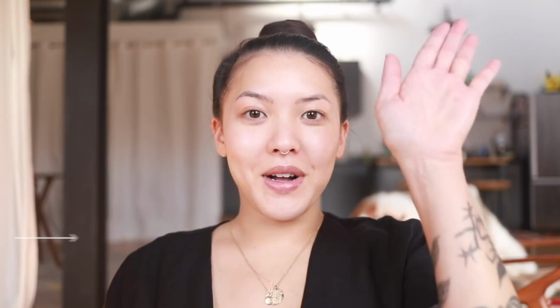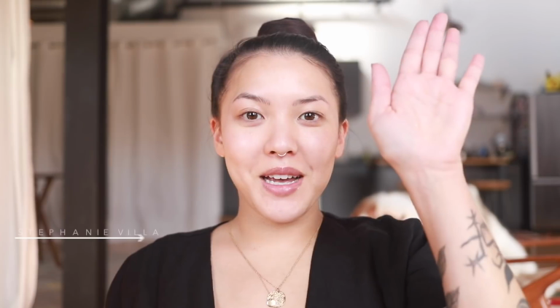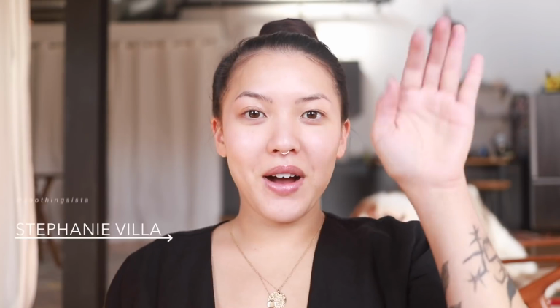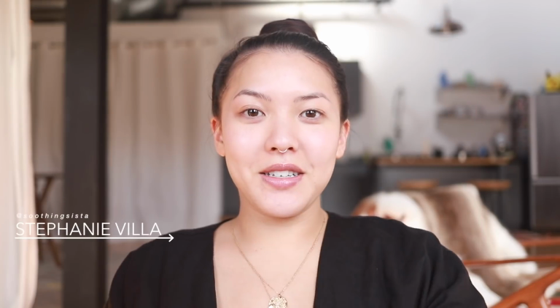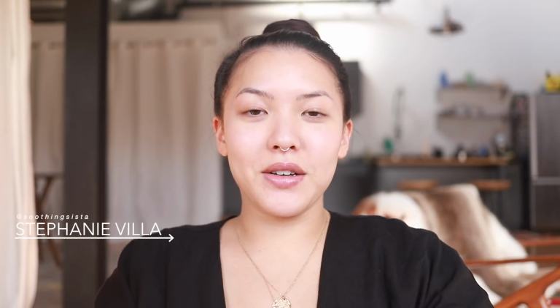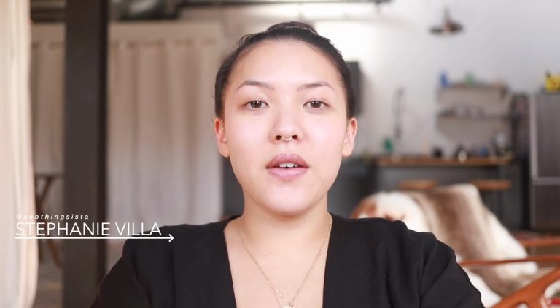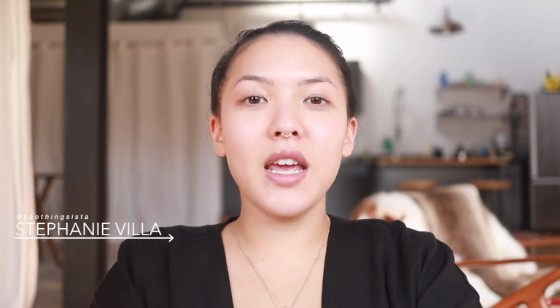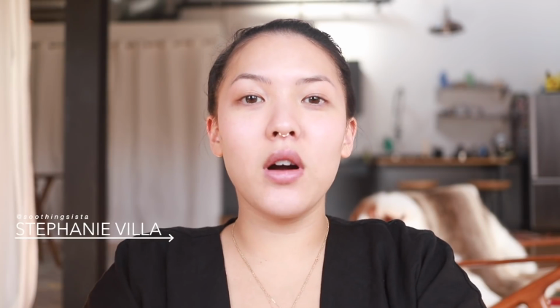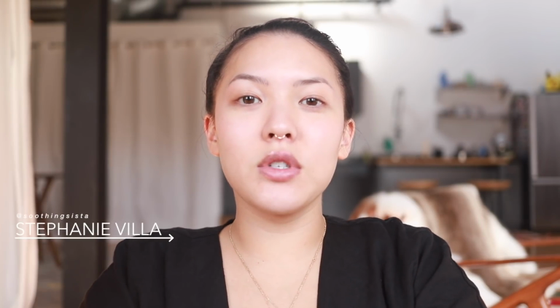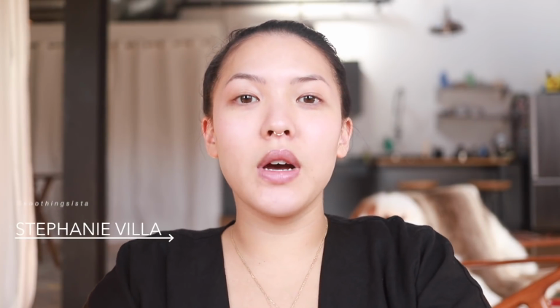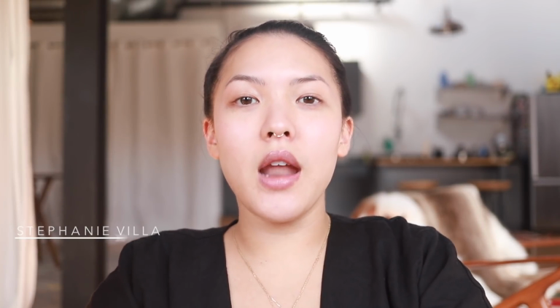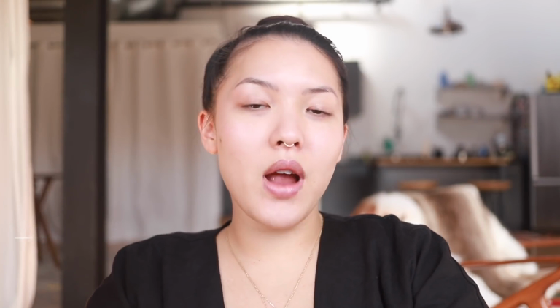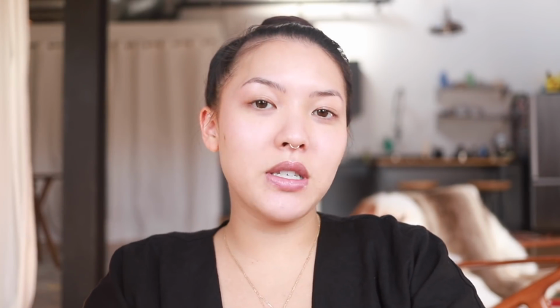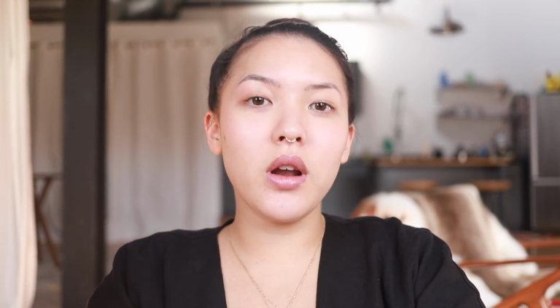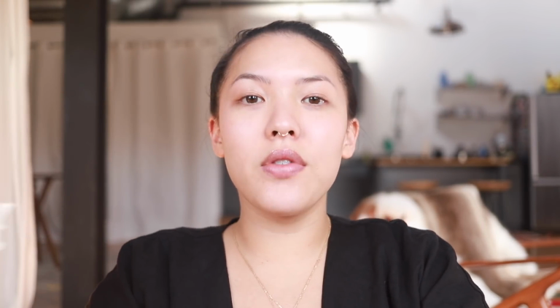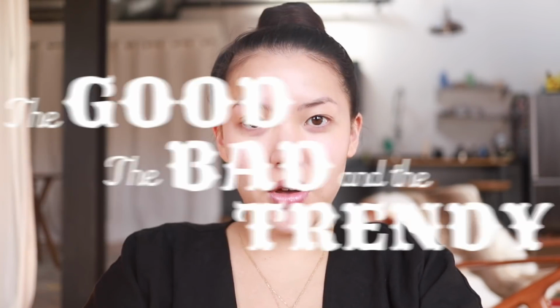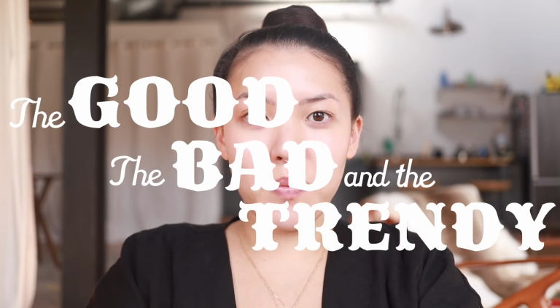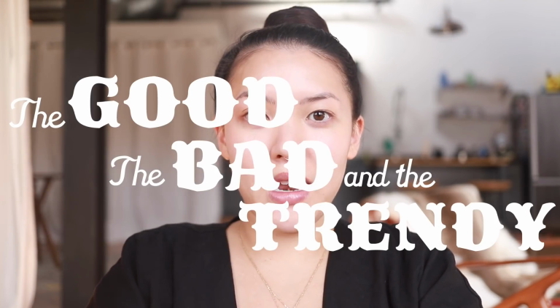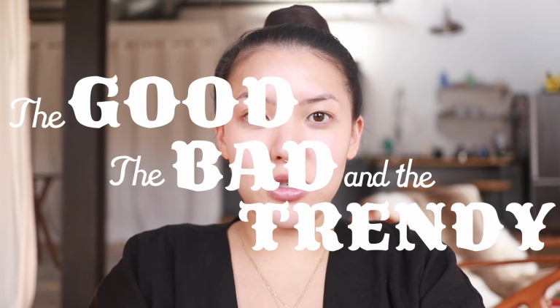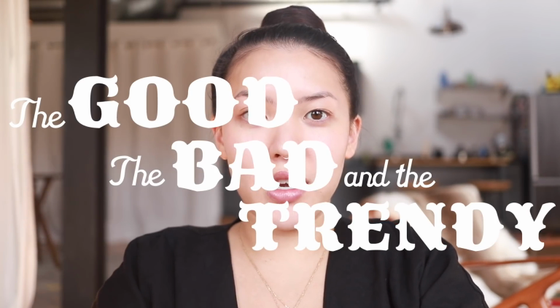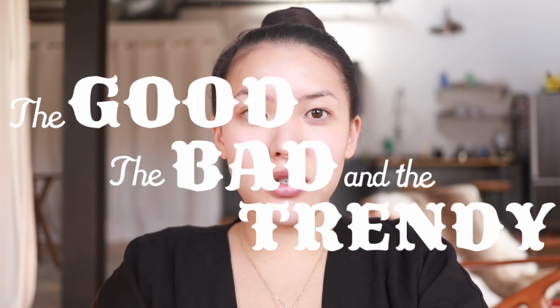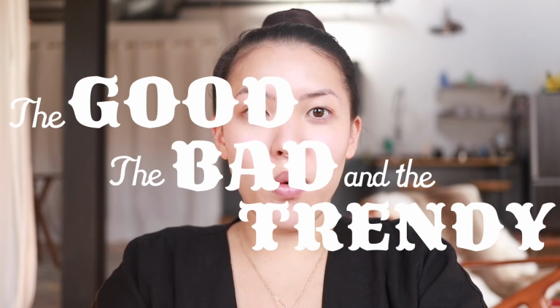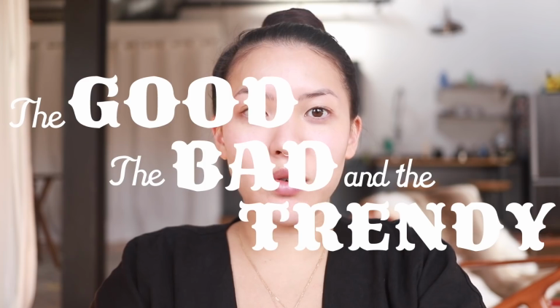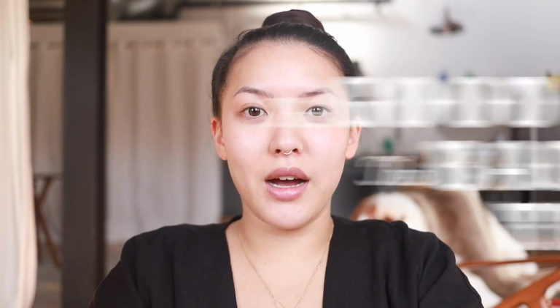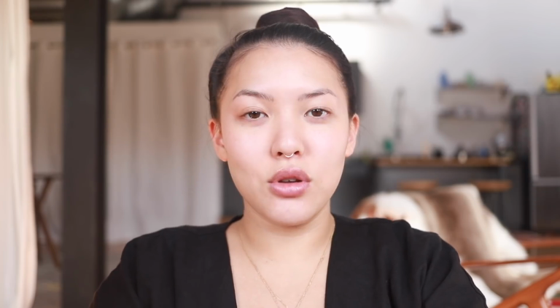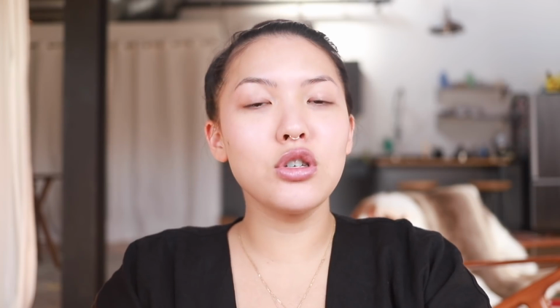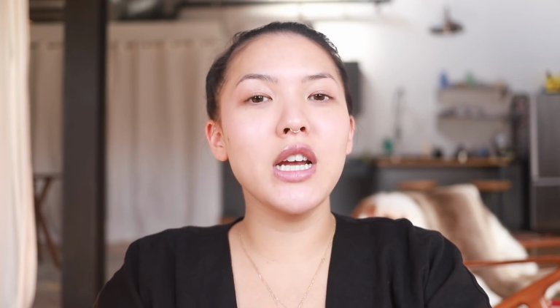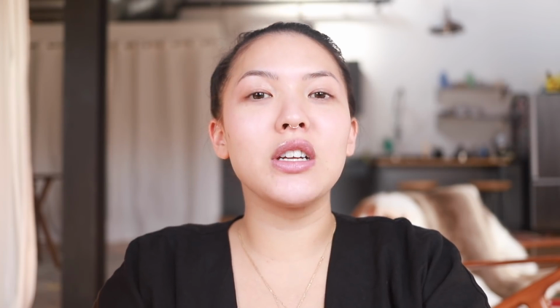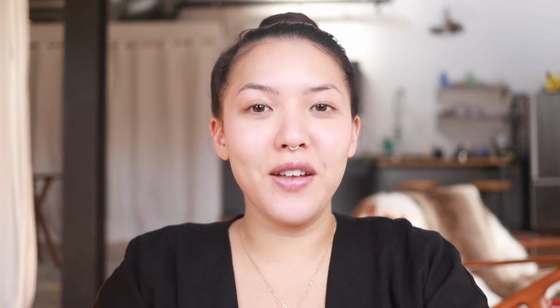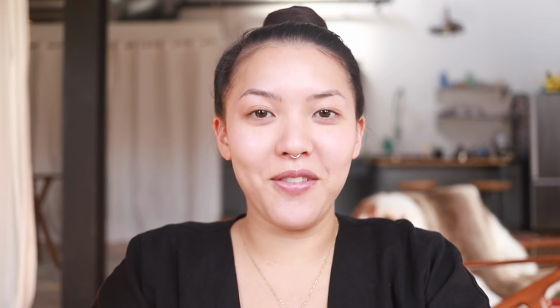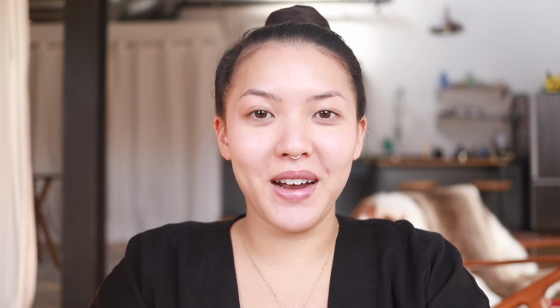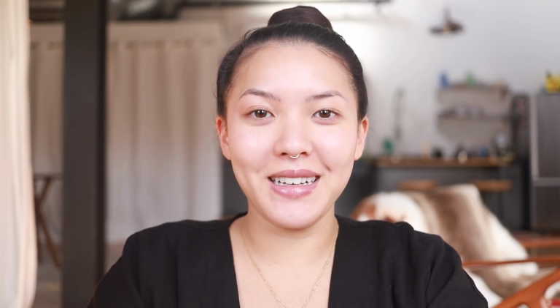What's up y'all, it's your girl Stephanie. Welcome to another episode of The Good, The Bad, and The Trendy — the show where we try out new, strange, and innovative products.